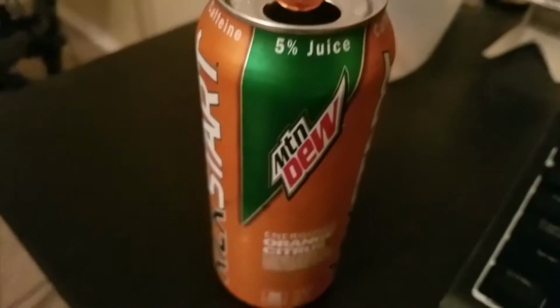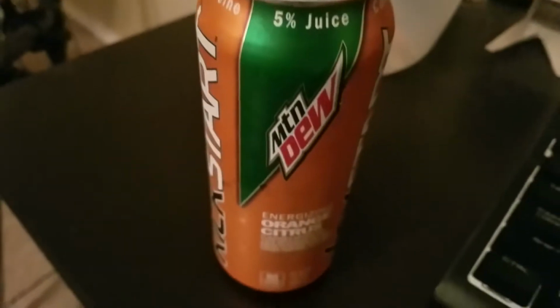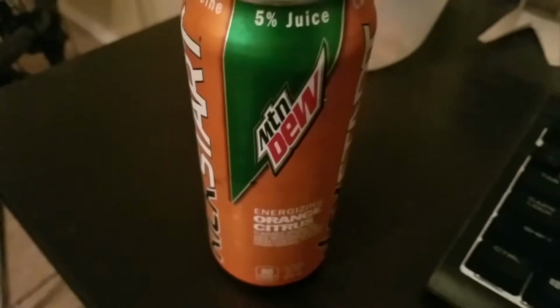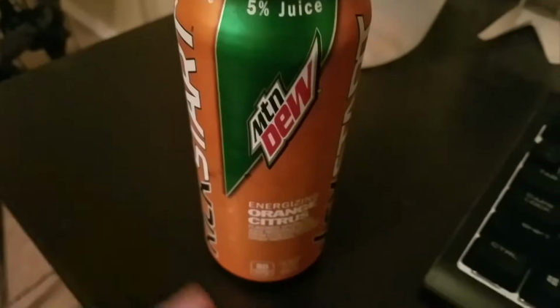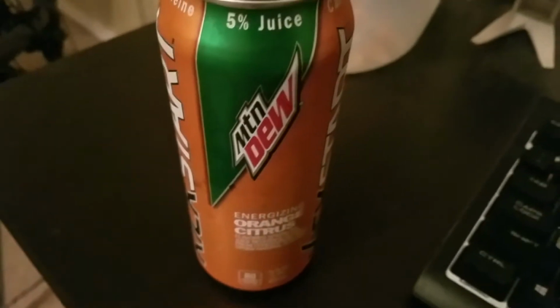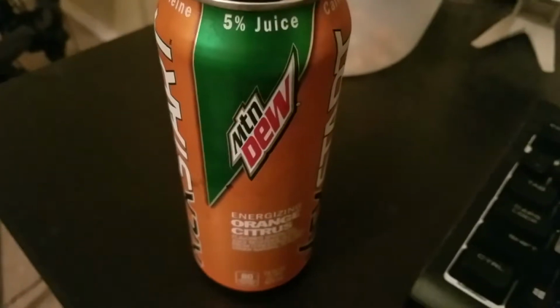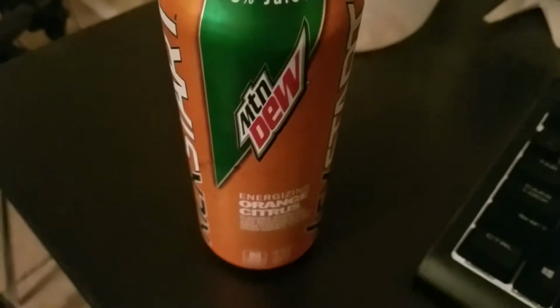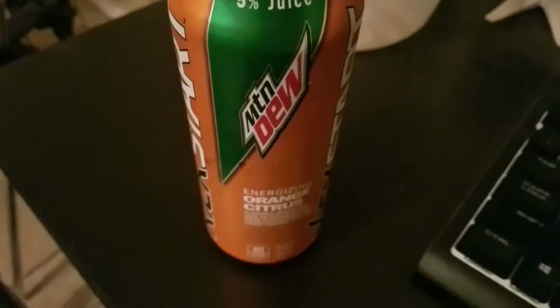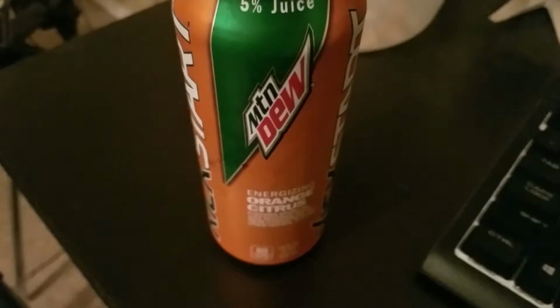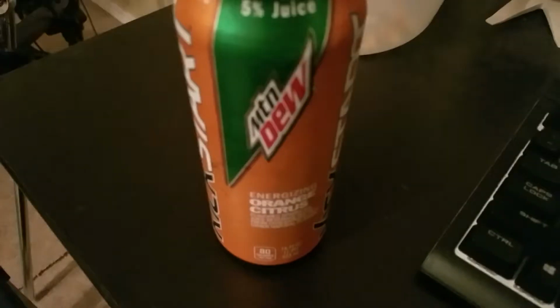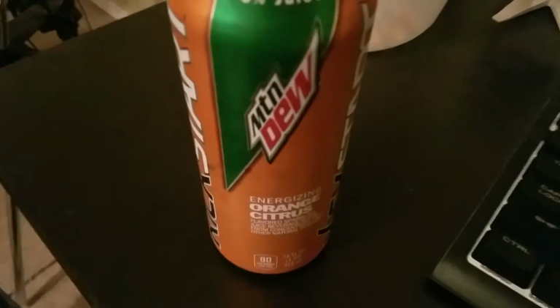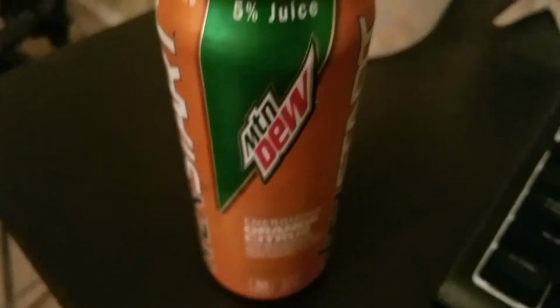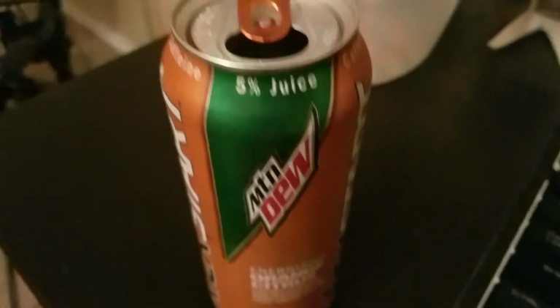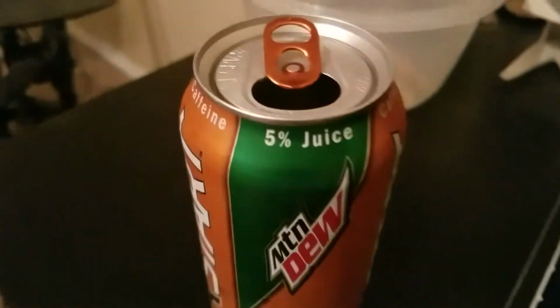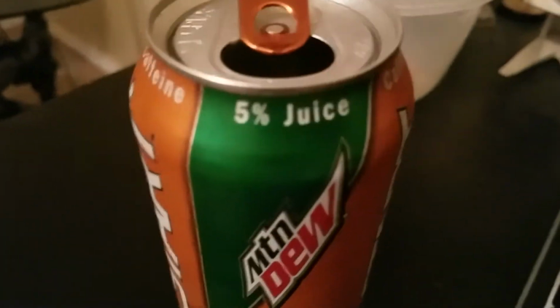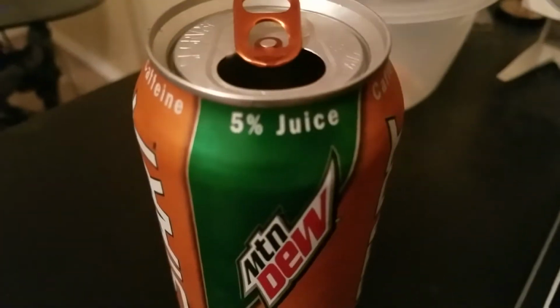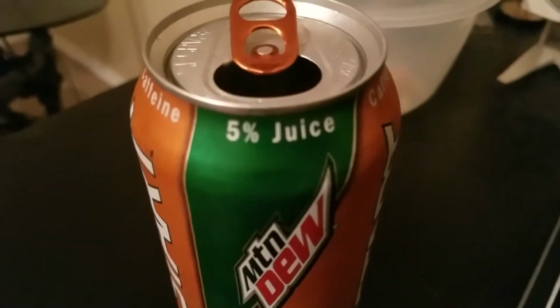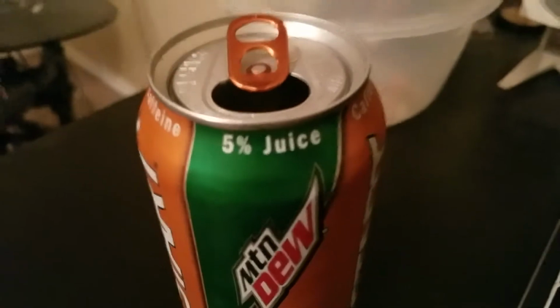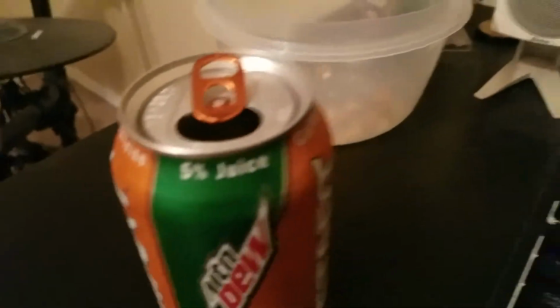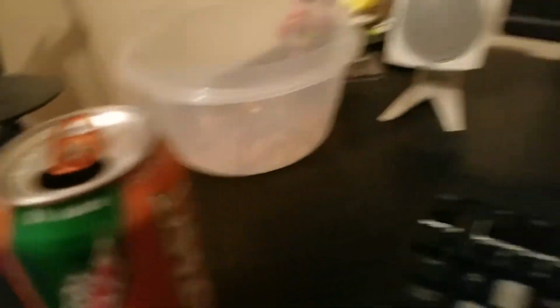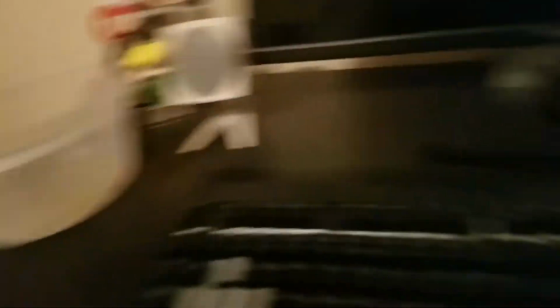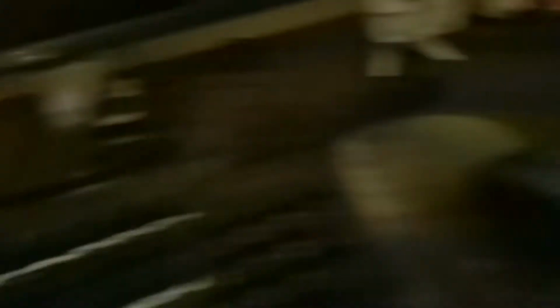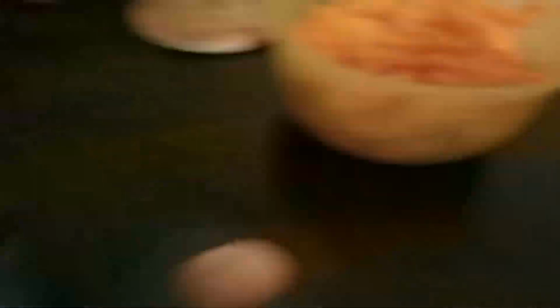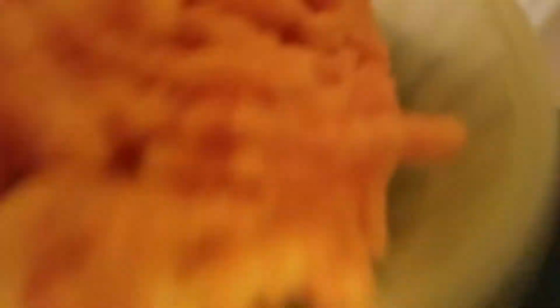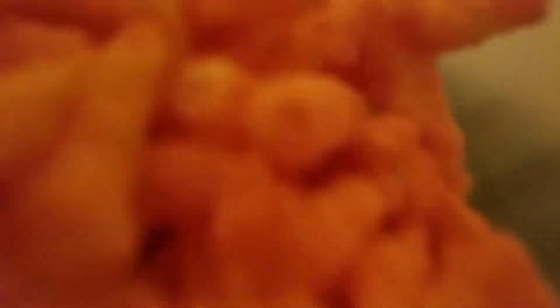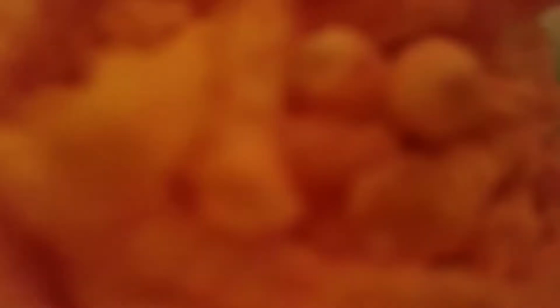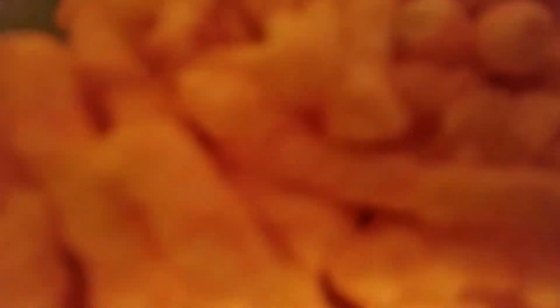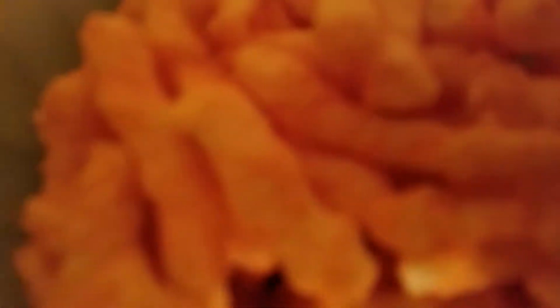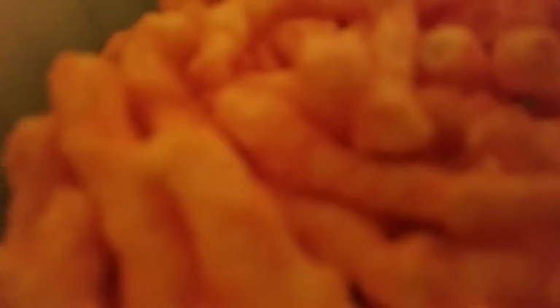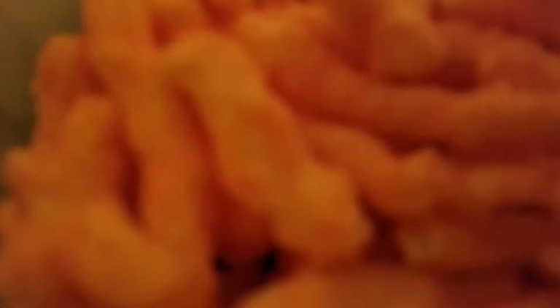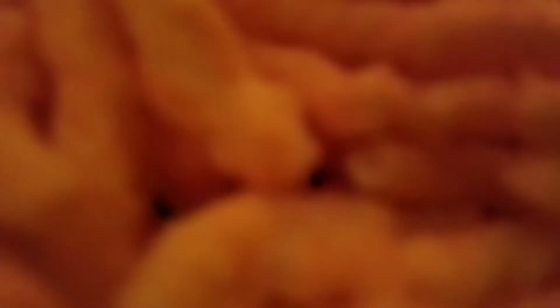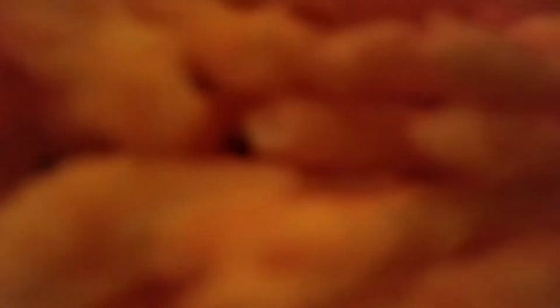Mountain Dew Kickstart Orange Citrus — it's pretty good. Thanks for watching. We got Cheetos, I'm going to eat Cheetos.